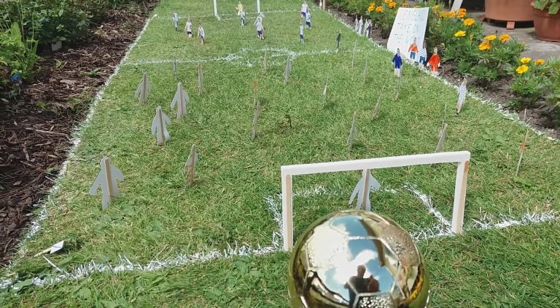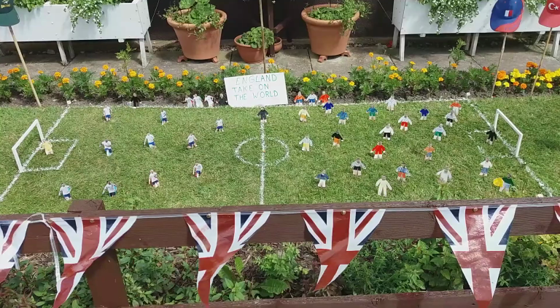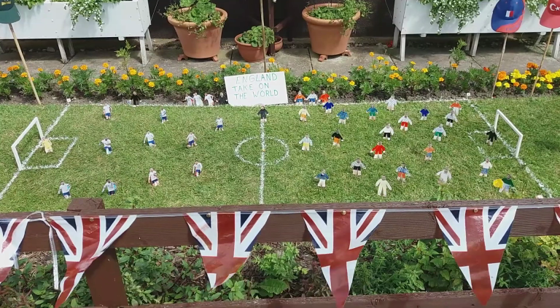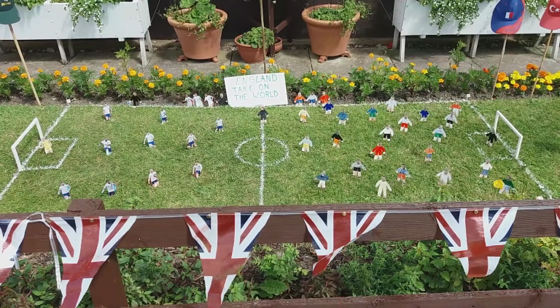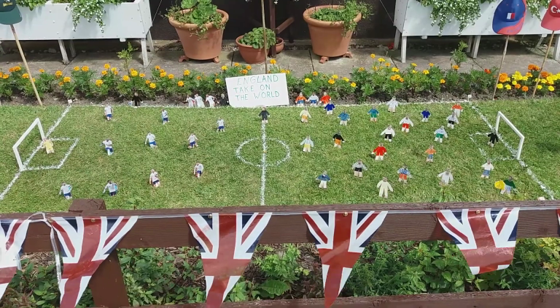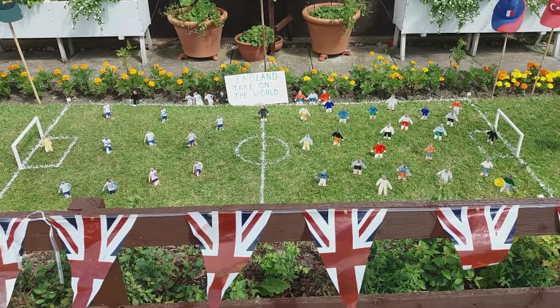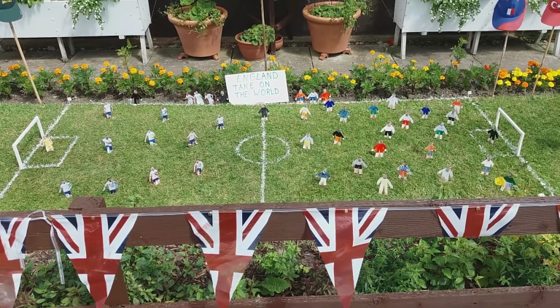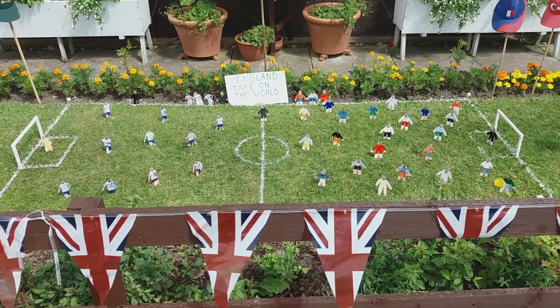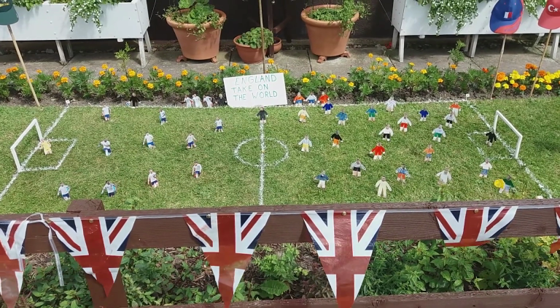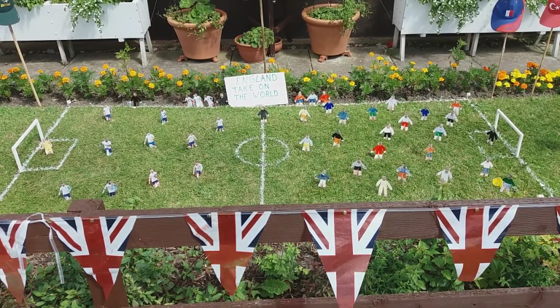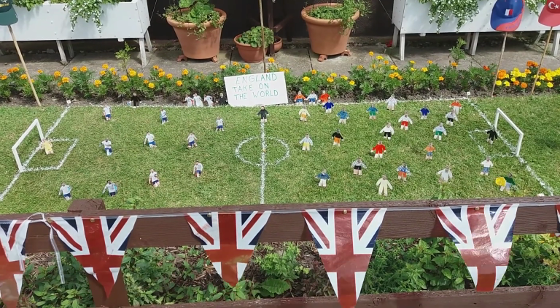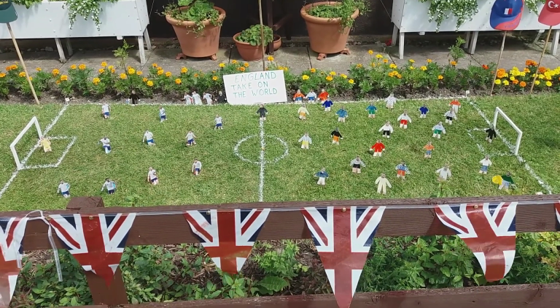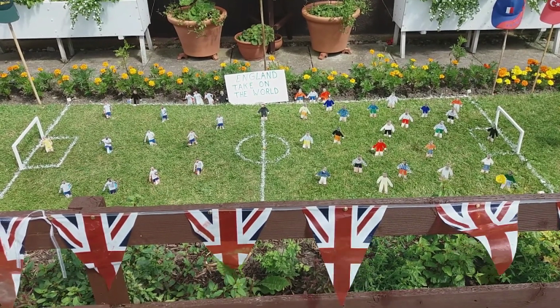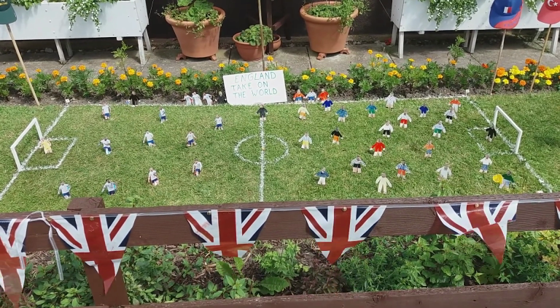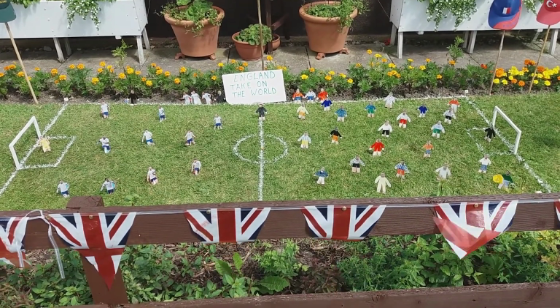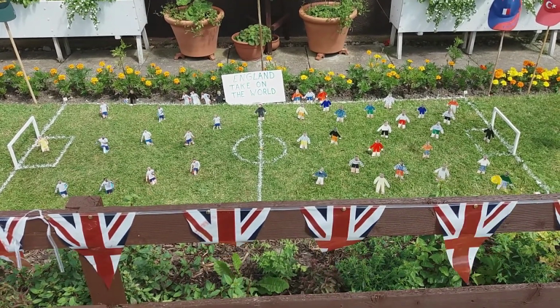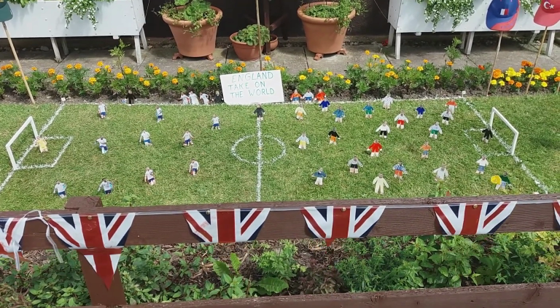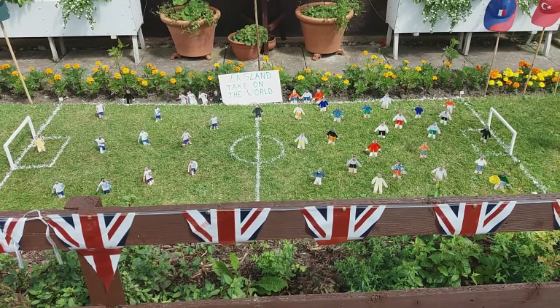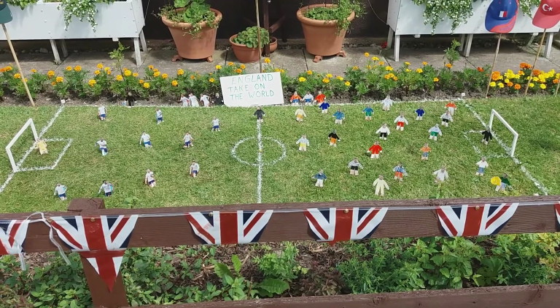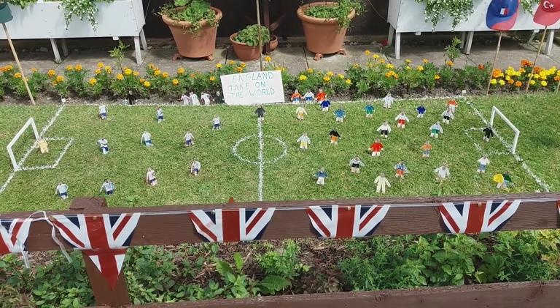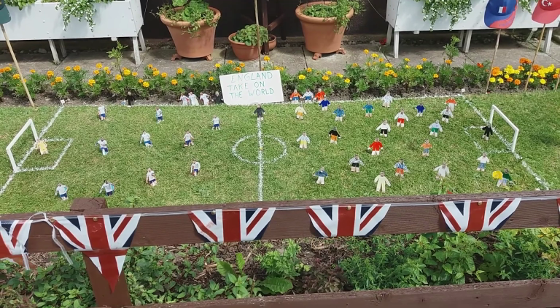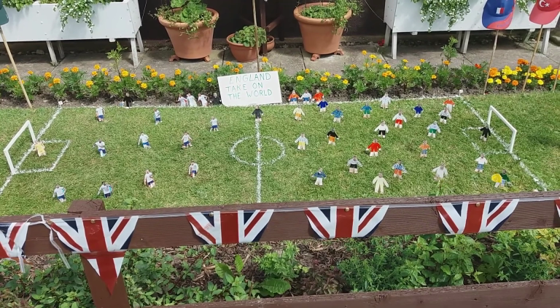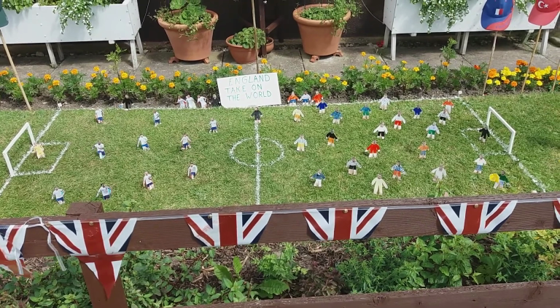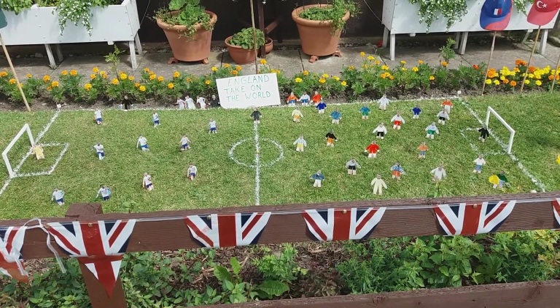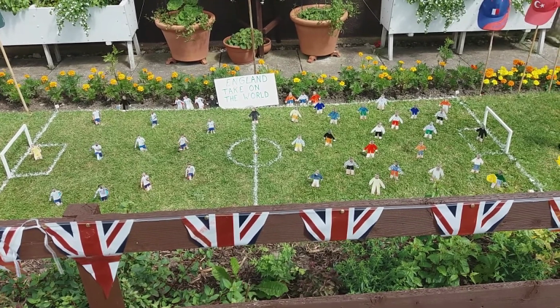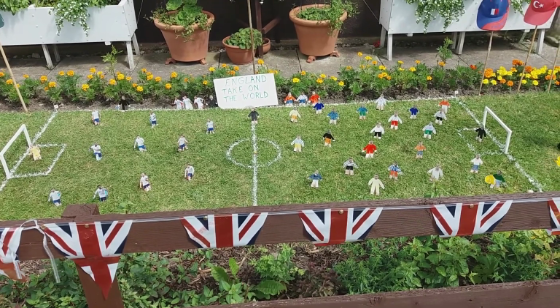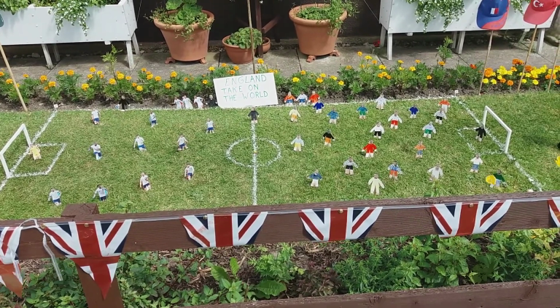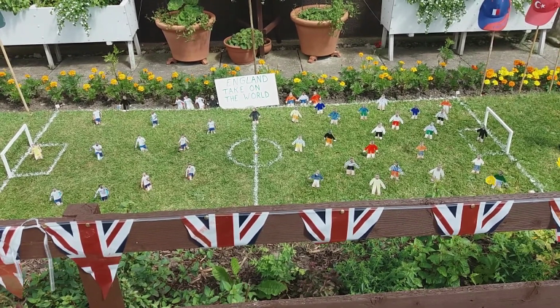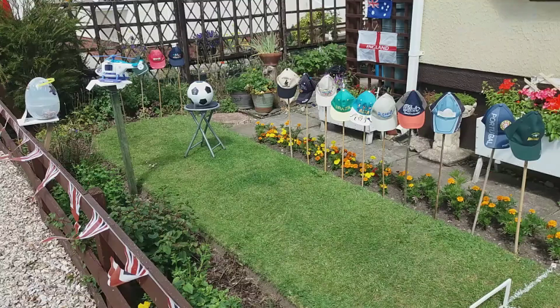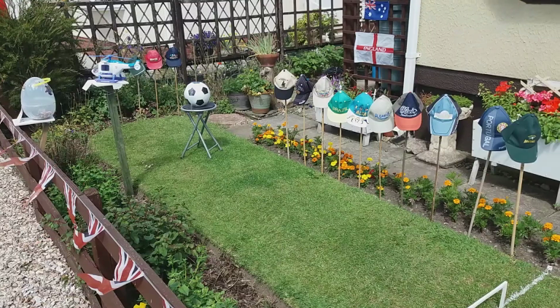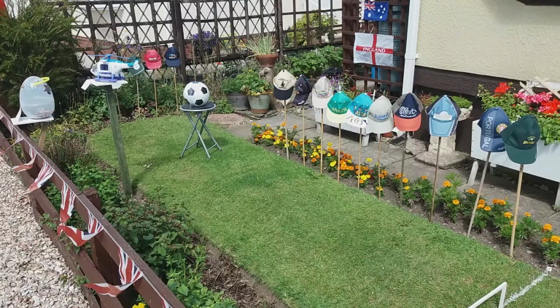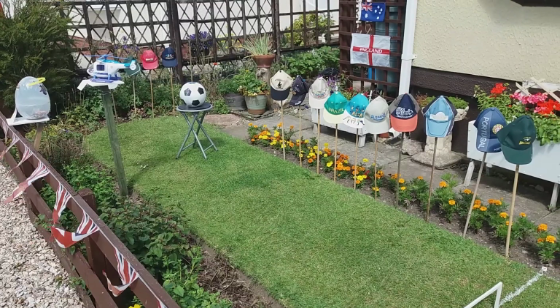I bet they were! Whereabouts in Australia are they from? From Tasmania itself — we've been there a couple of times. Very nice place.